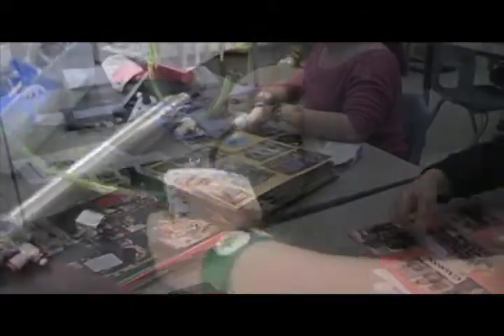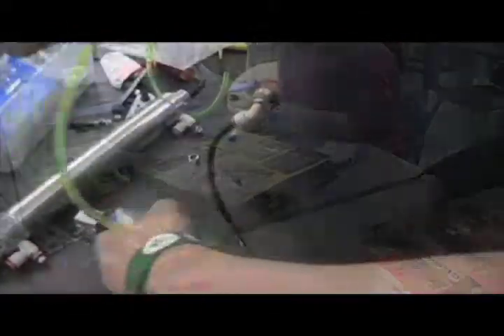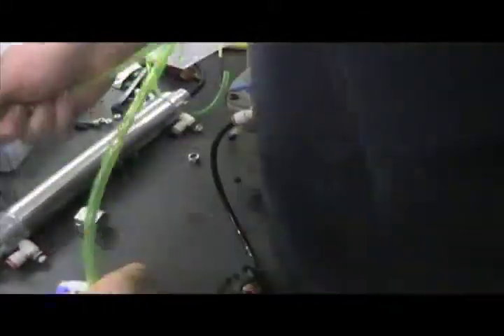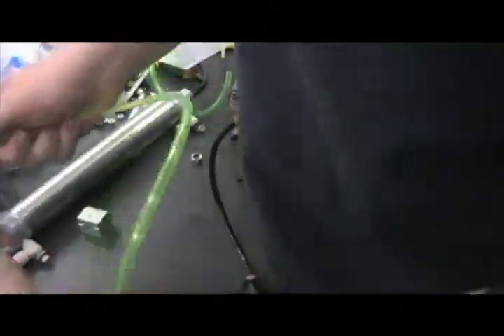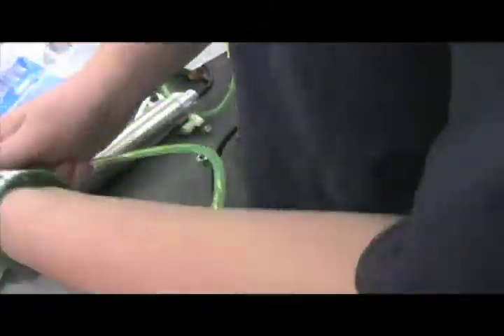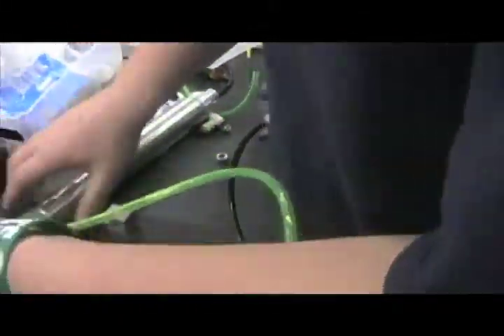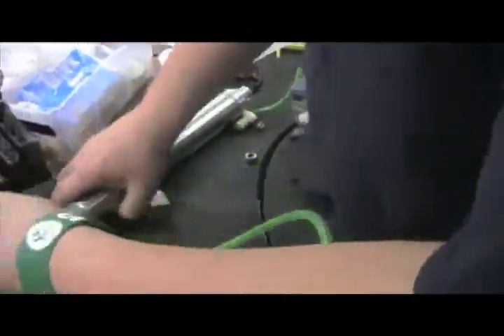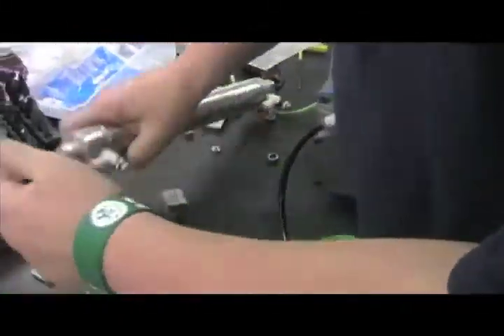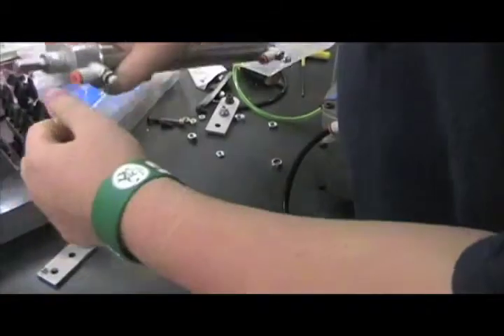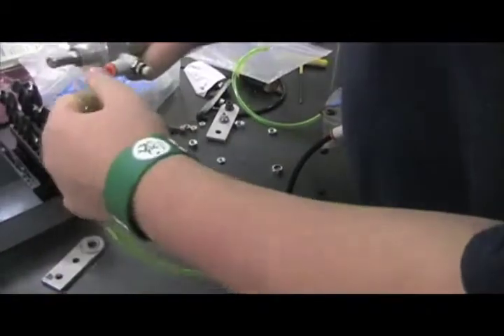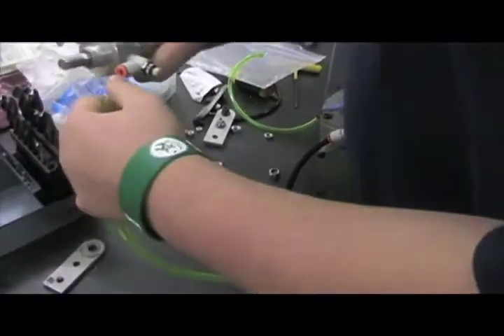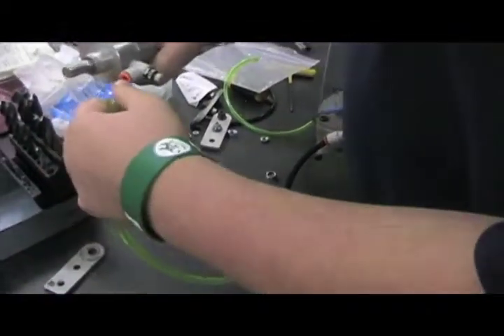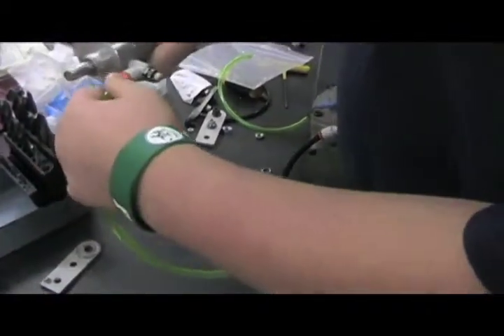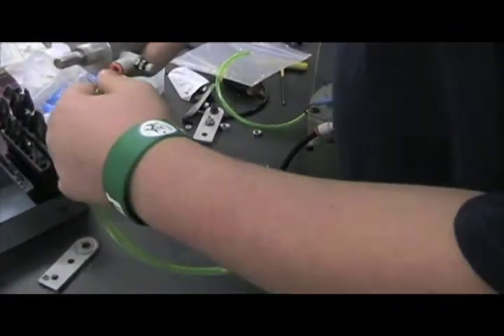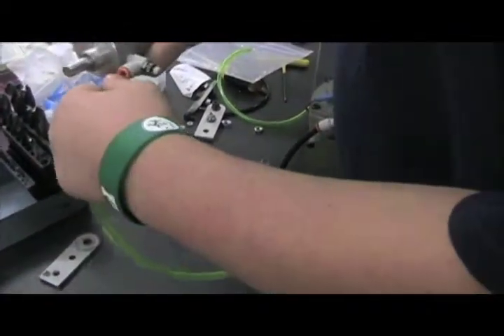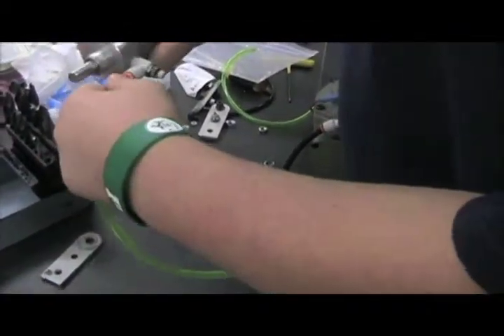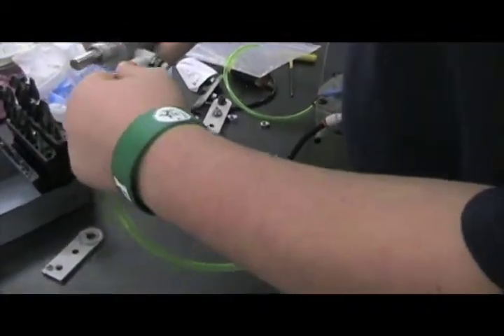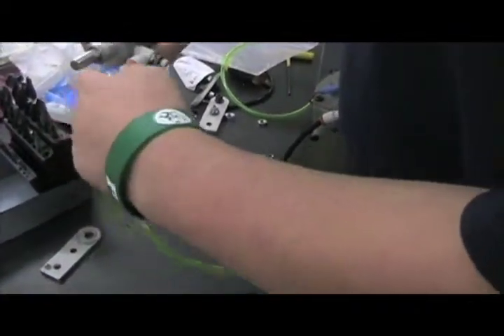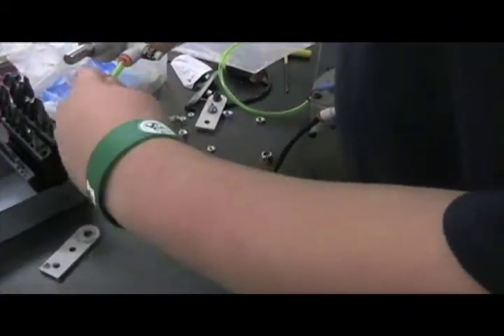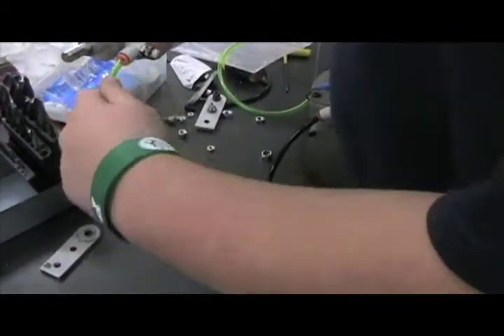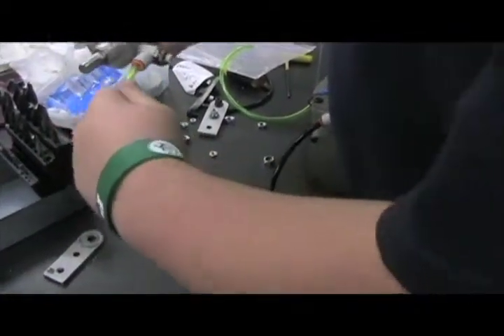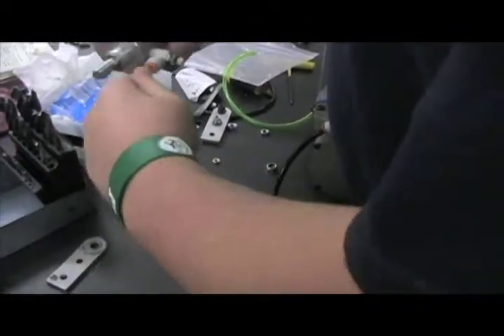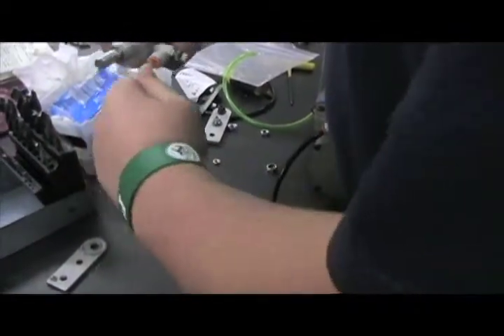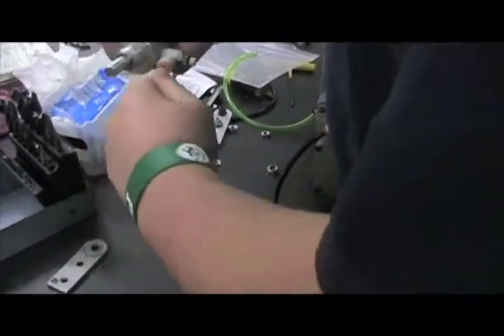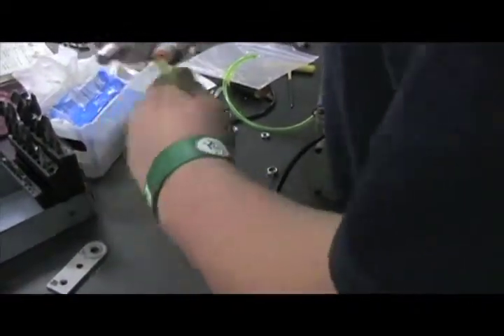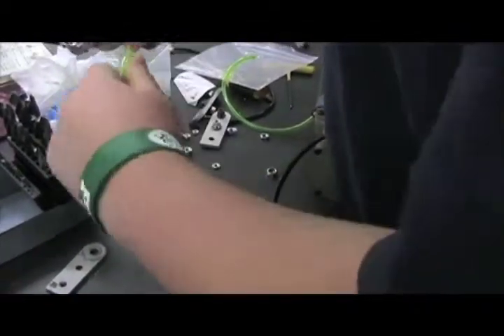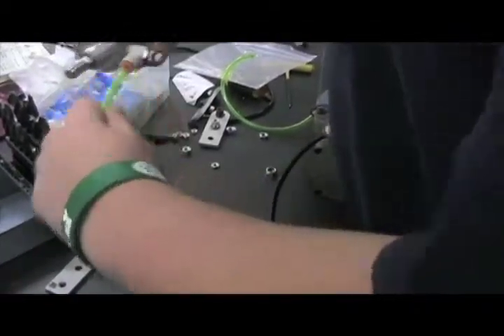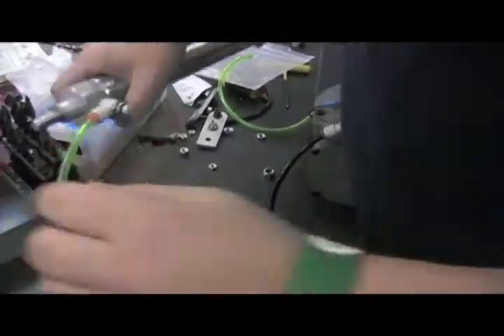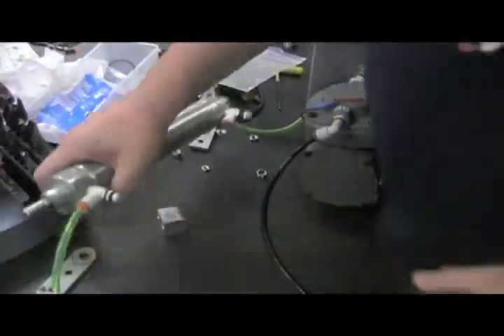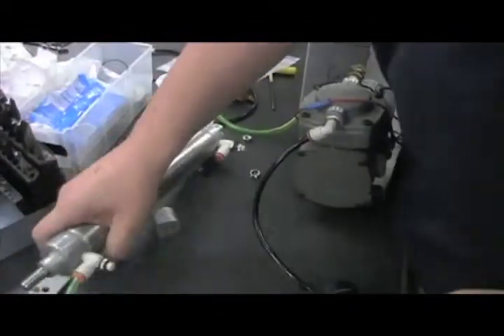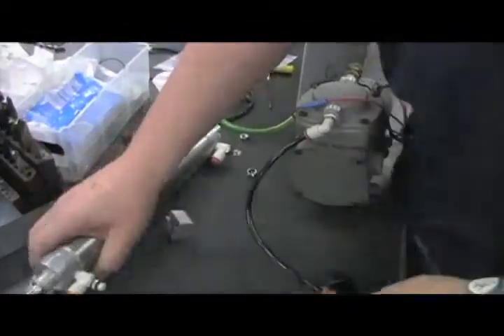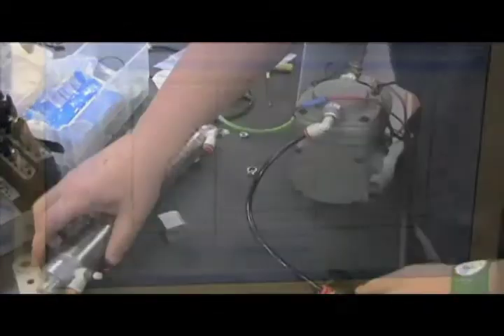Pneumatics works closely with the mechanical team. They use pistons filled with built-up air pressure to carry out many mechanical functions.